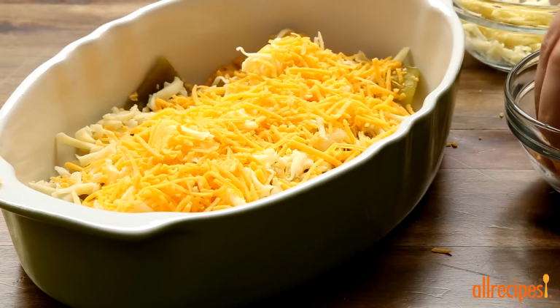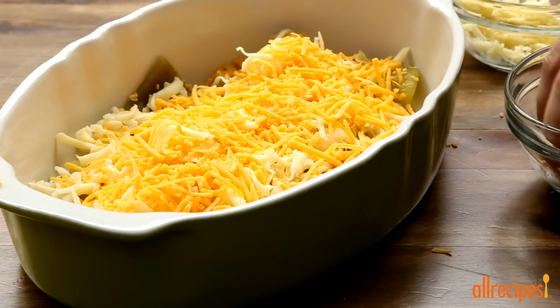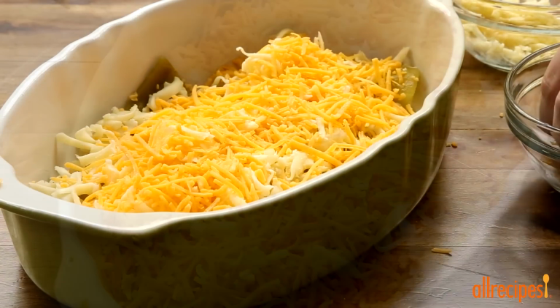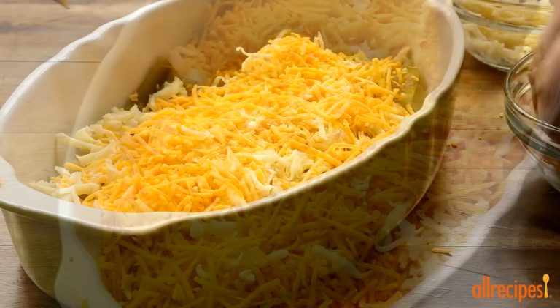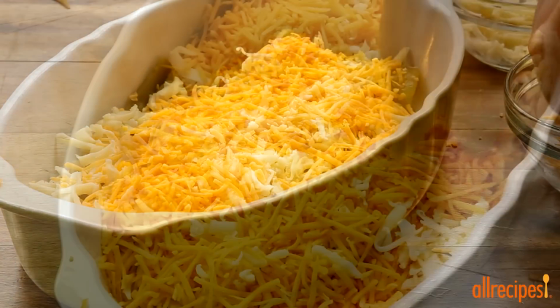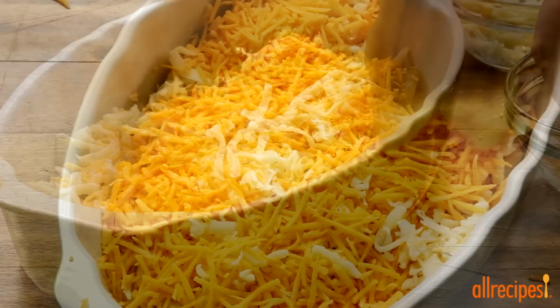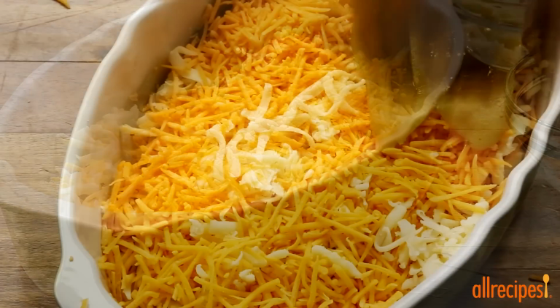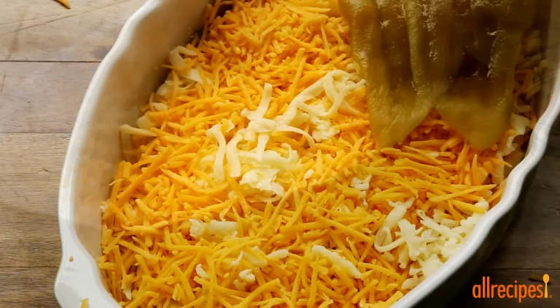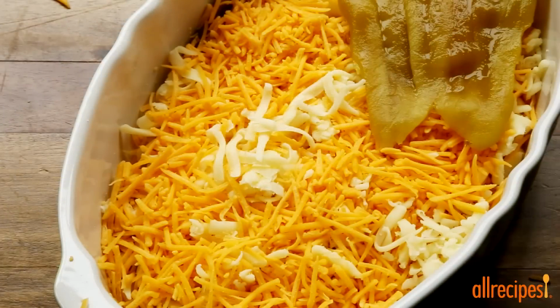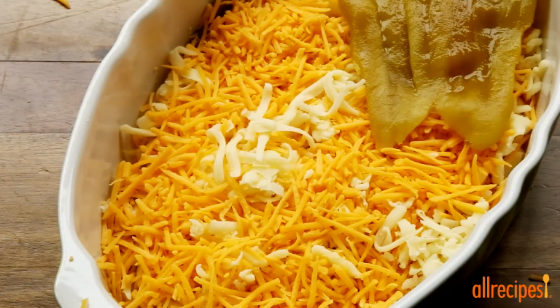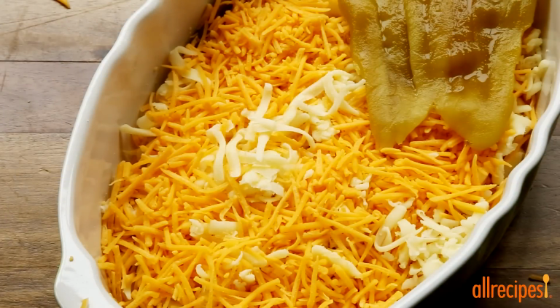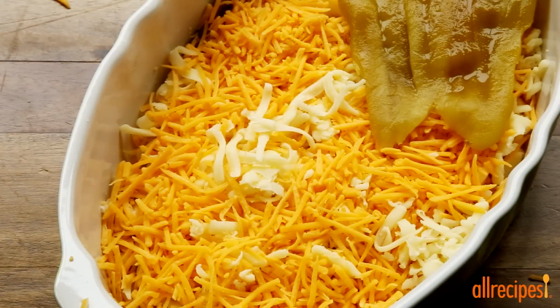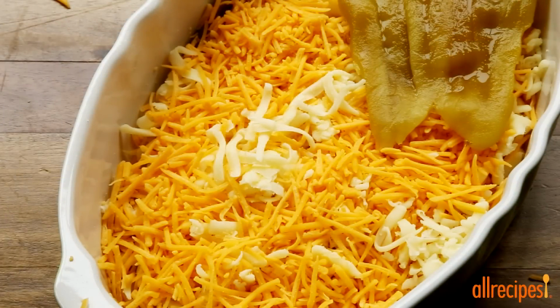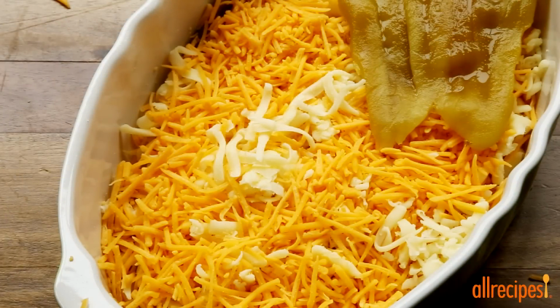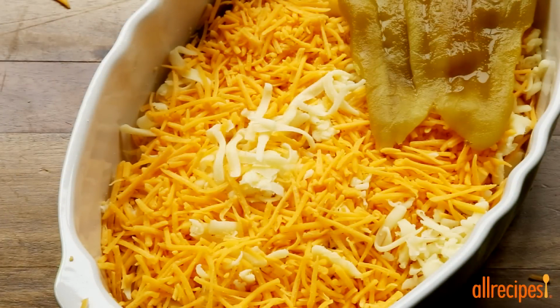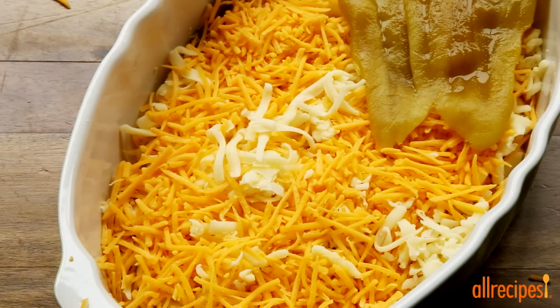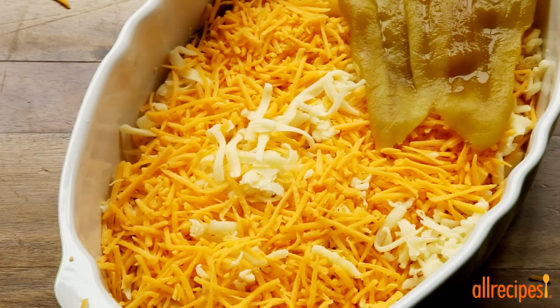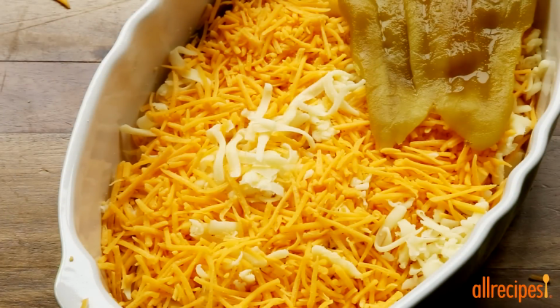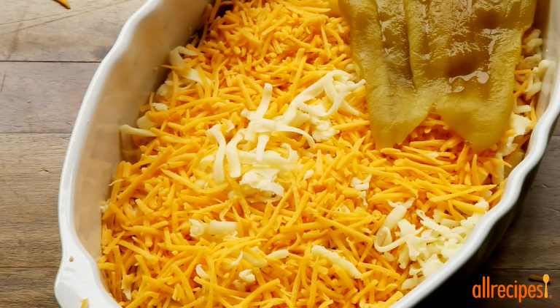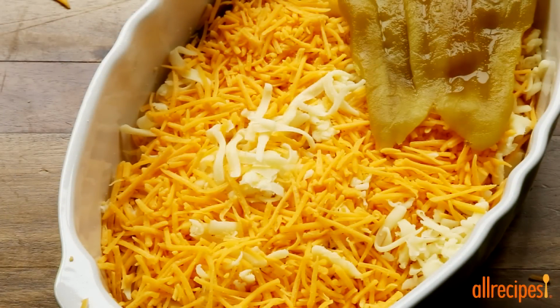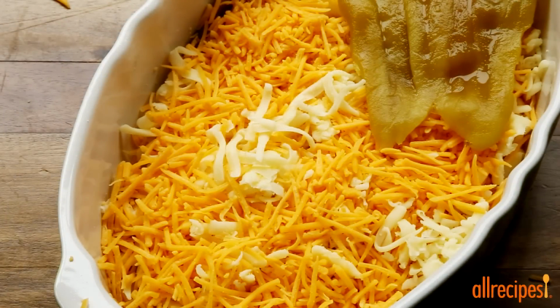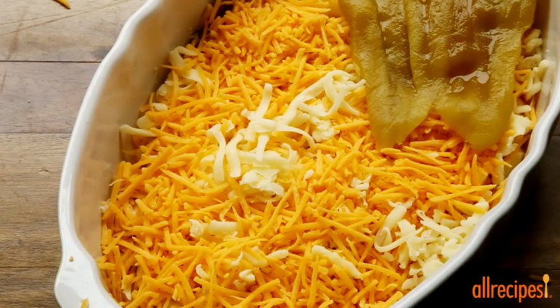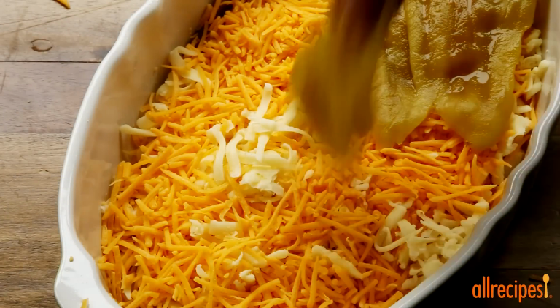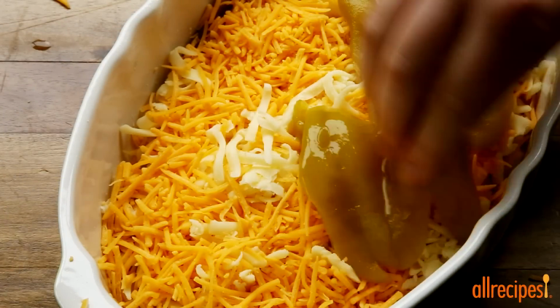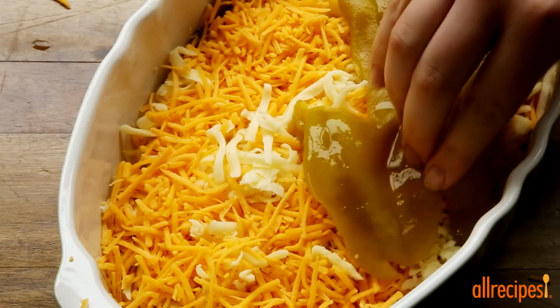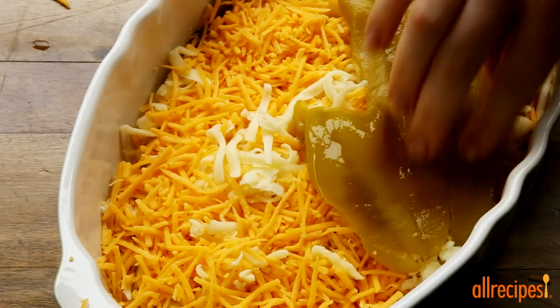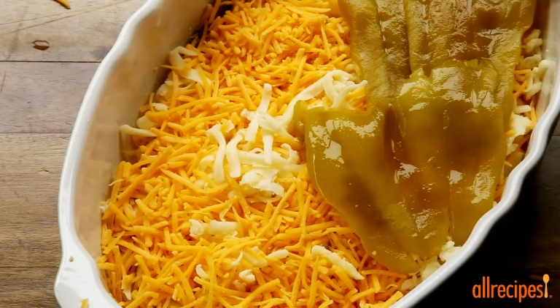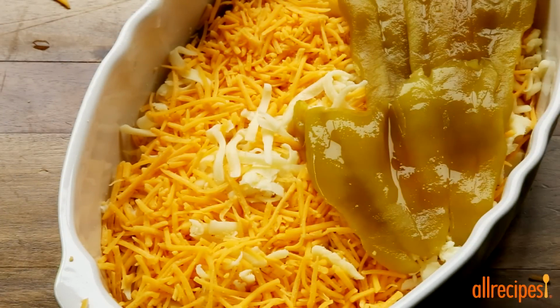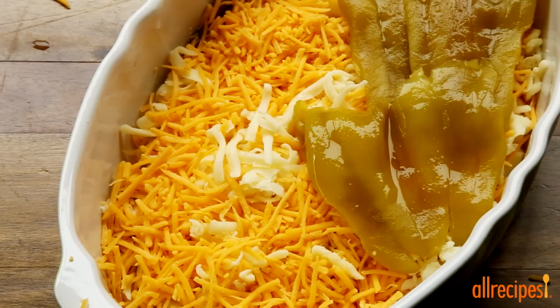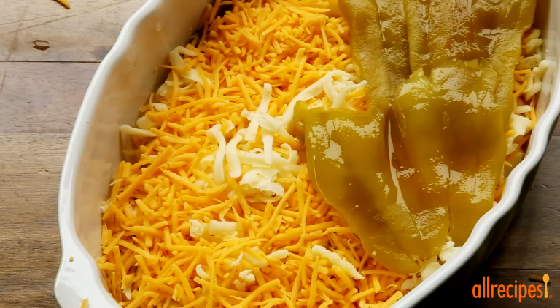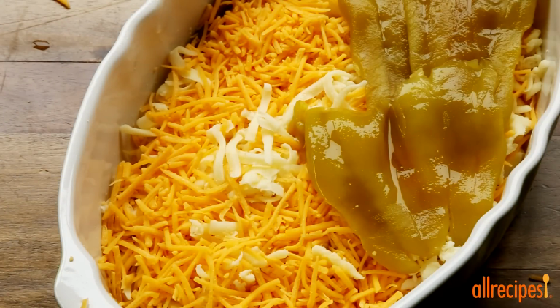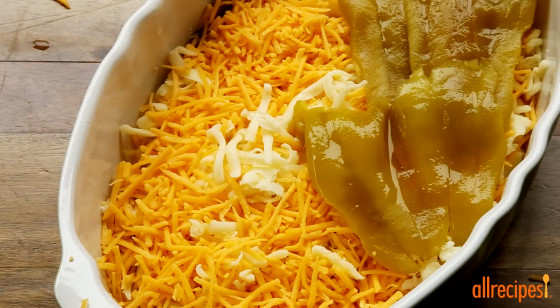Top the cheese with a second layer of green chili peppers, once again using a 7-ounce can.